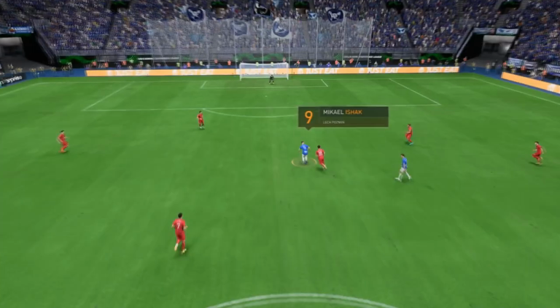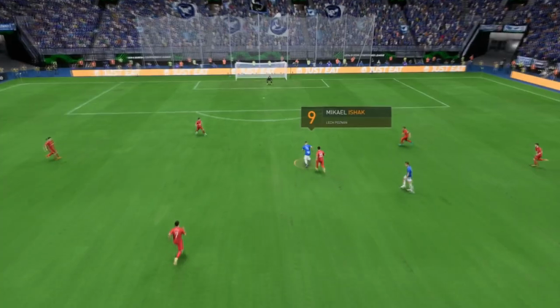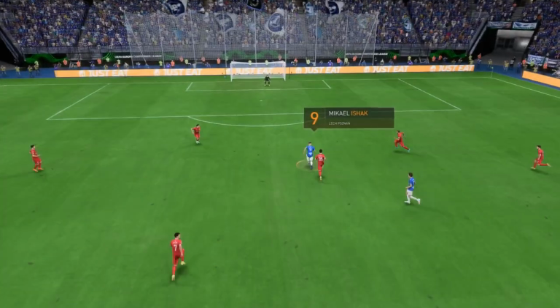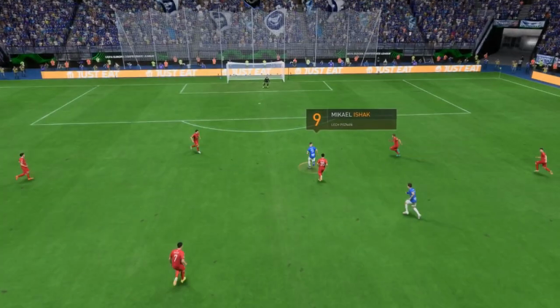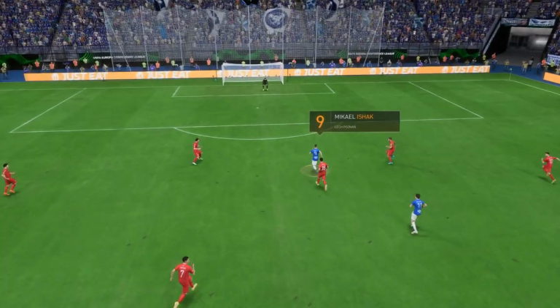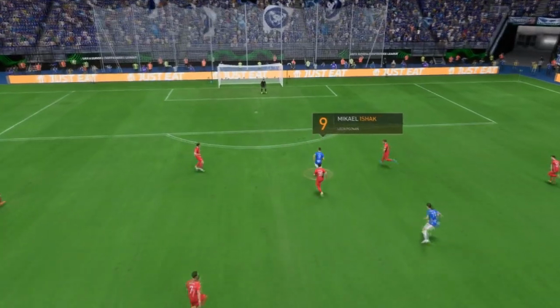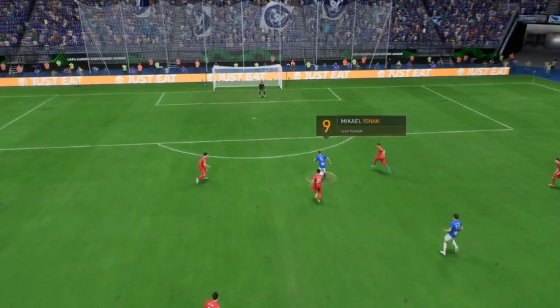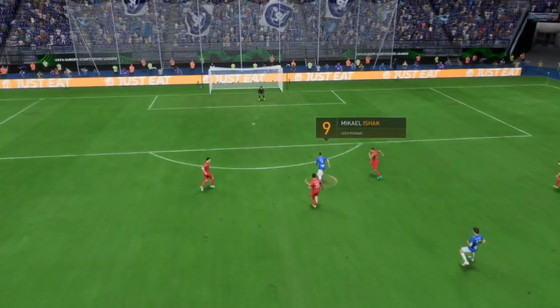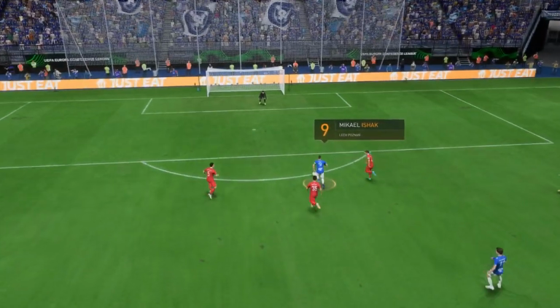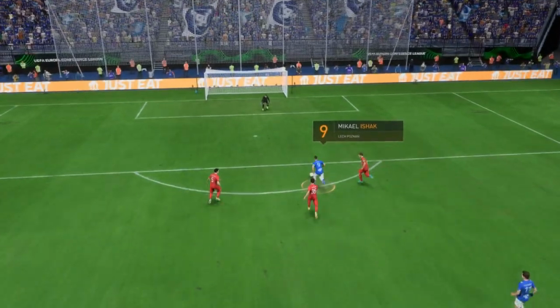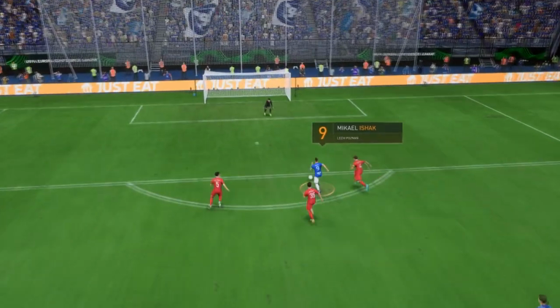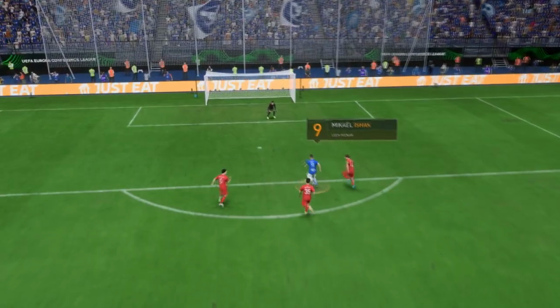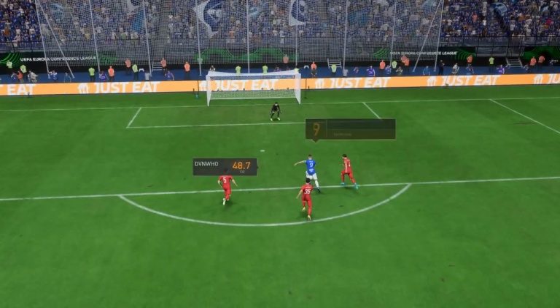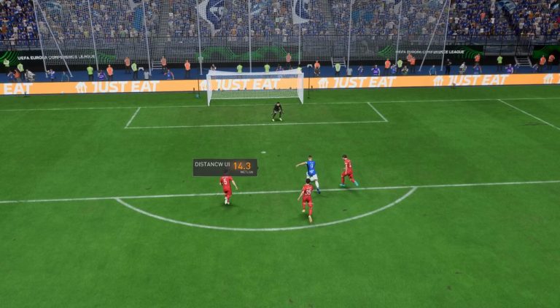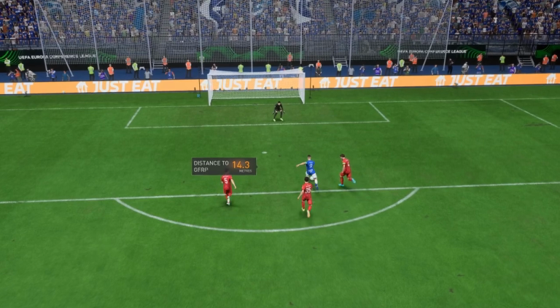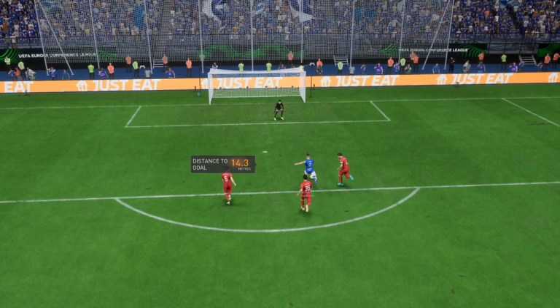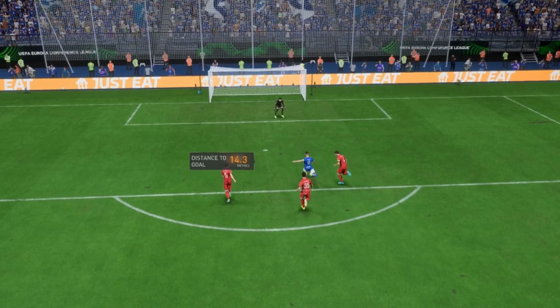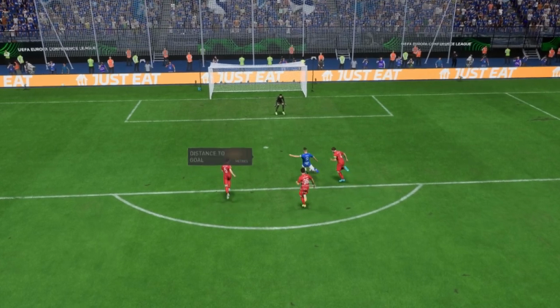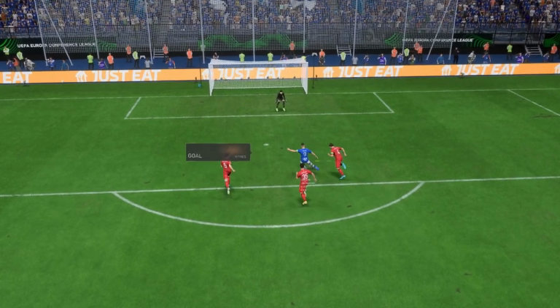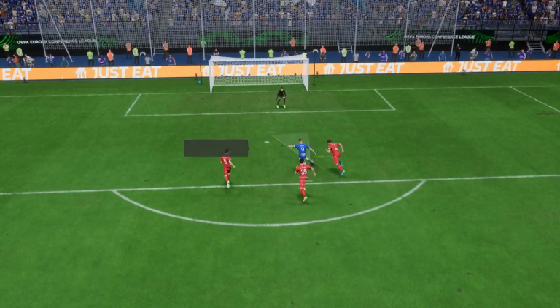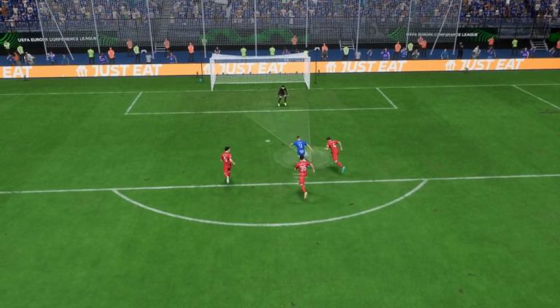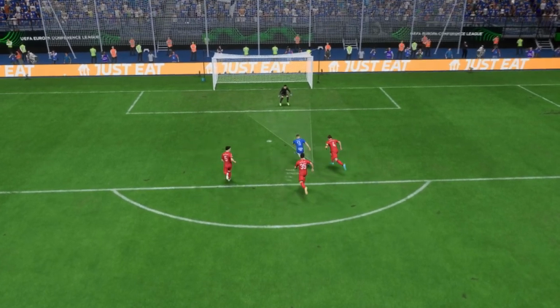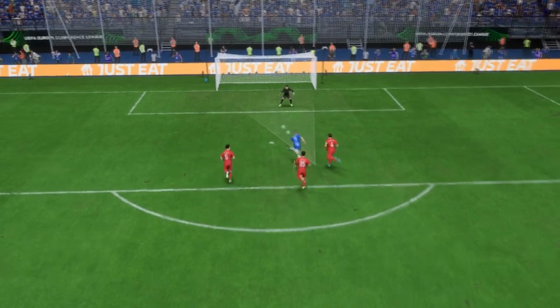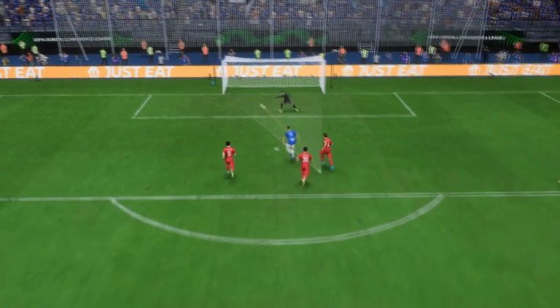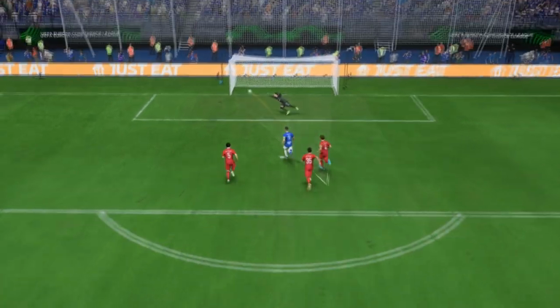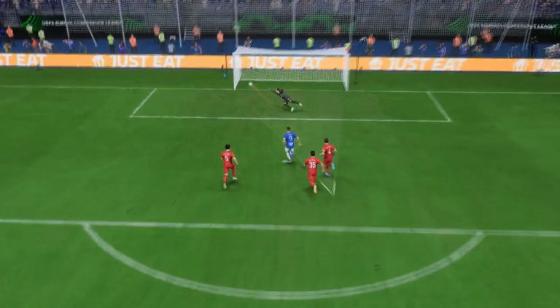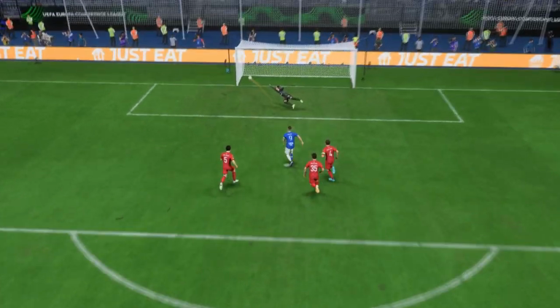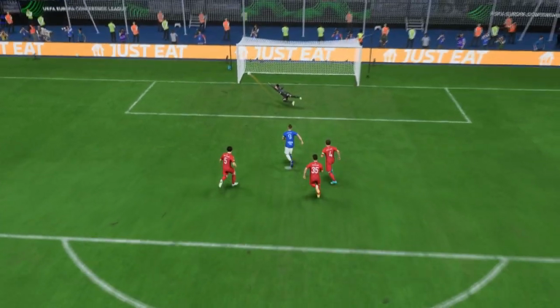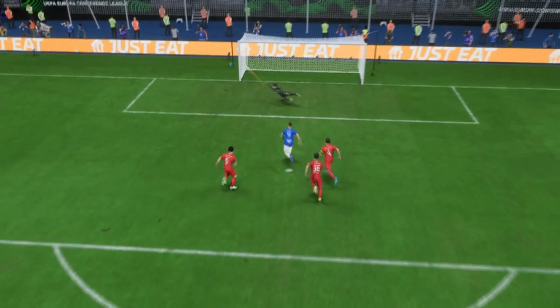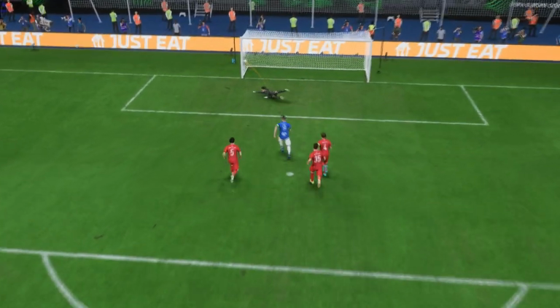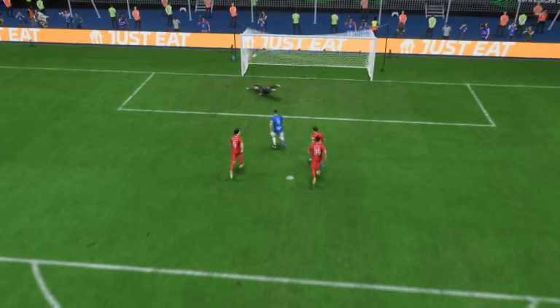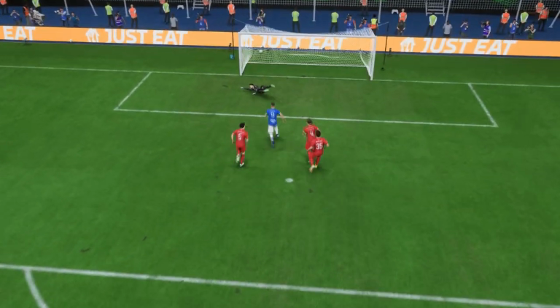Well first of all, where's the defending? They're all over the place. But give him some credit — that's a good finish. Great composure.